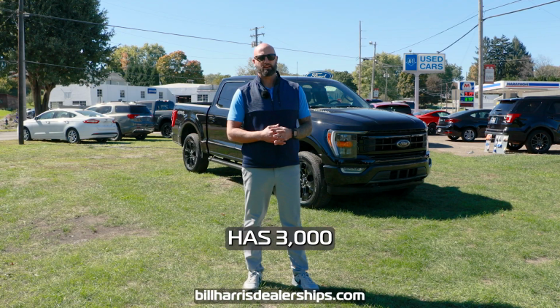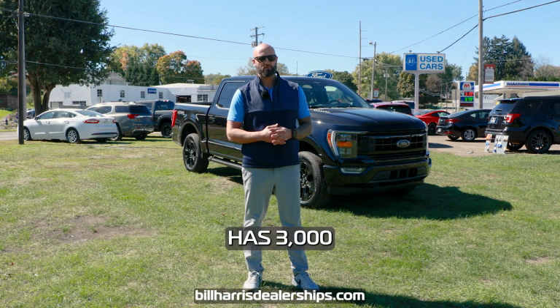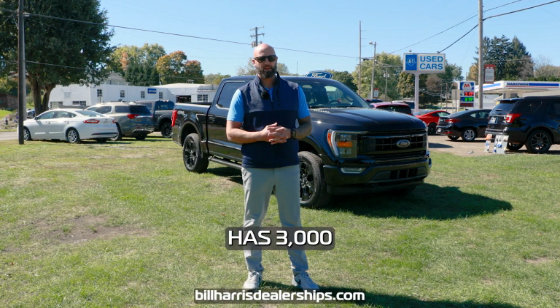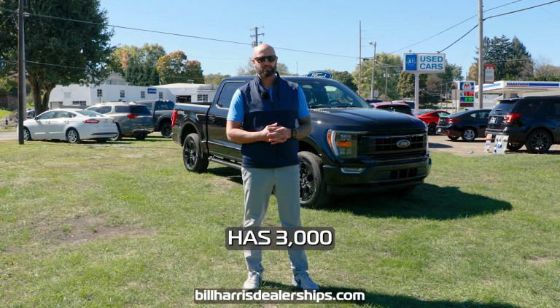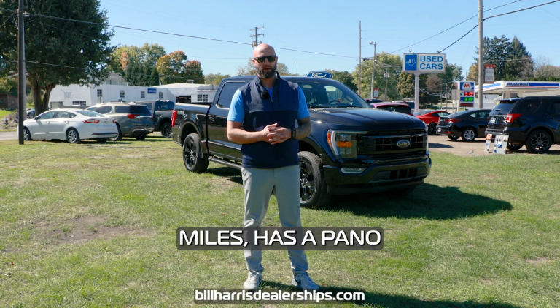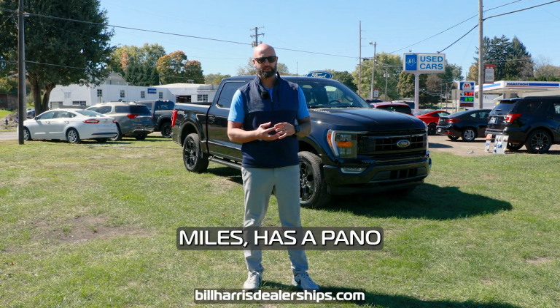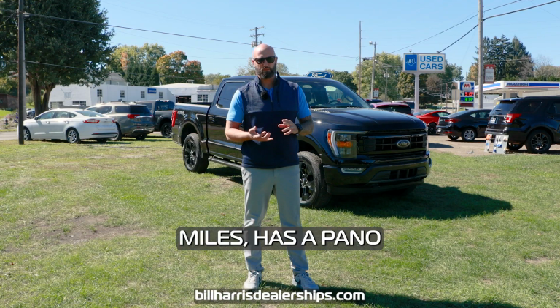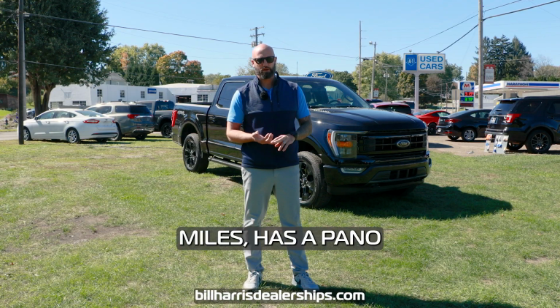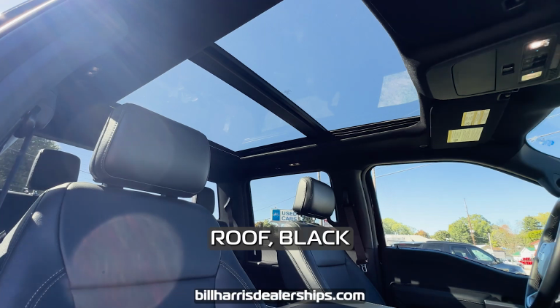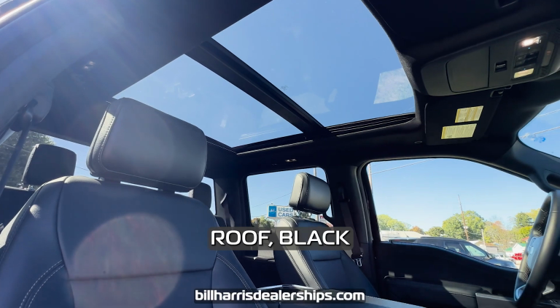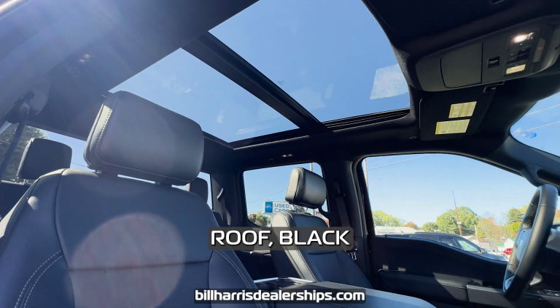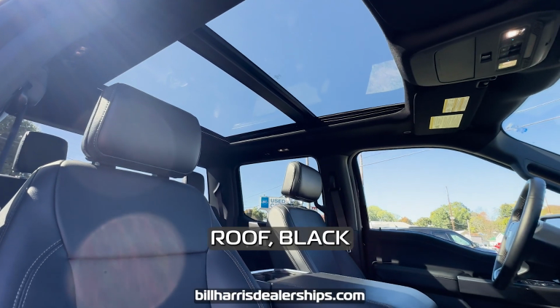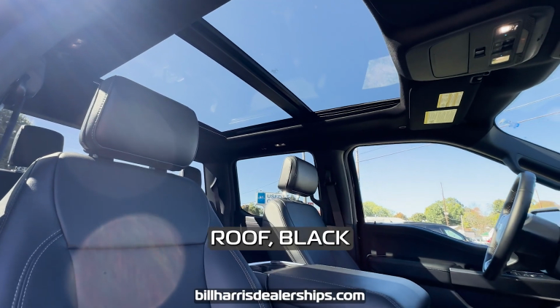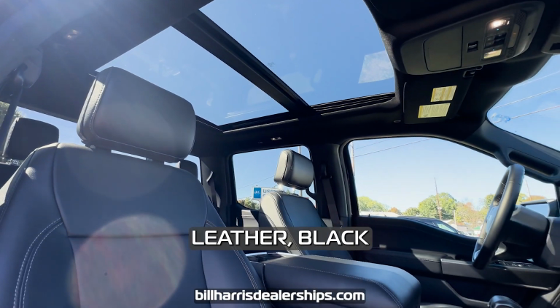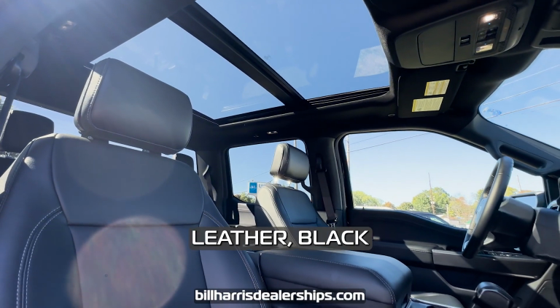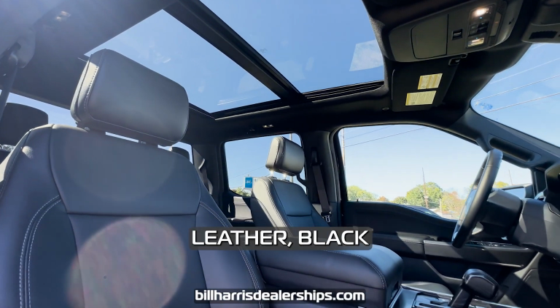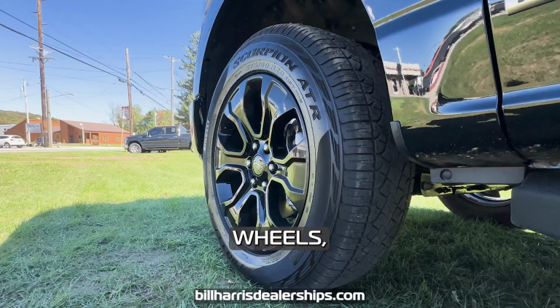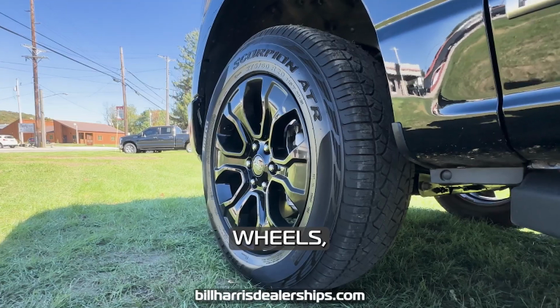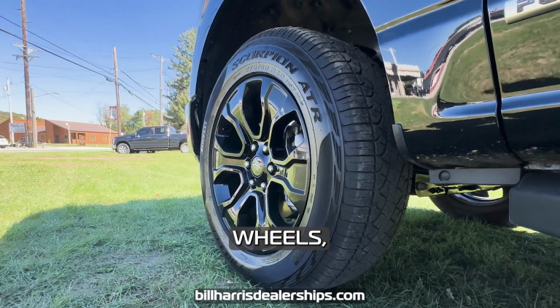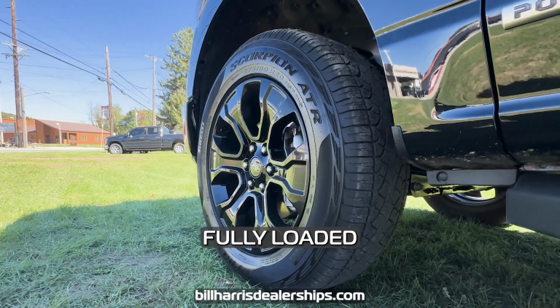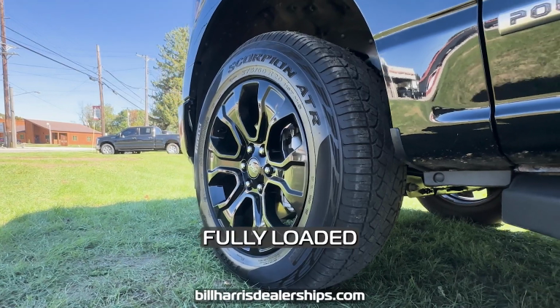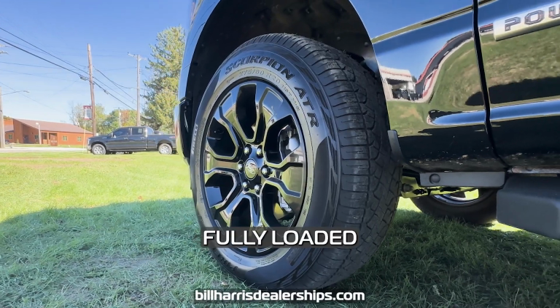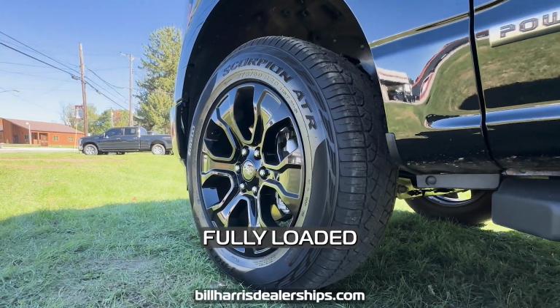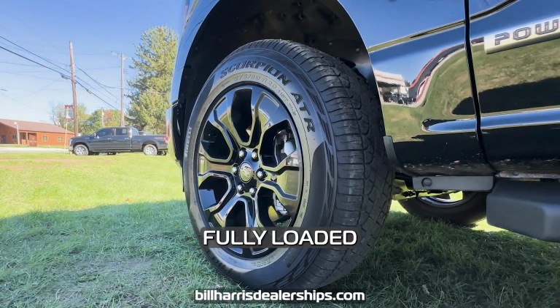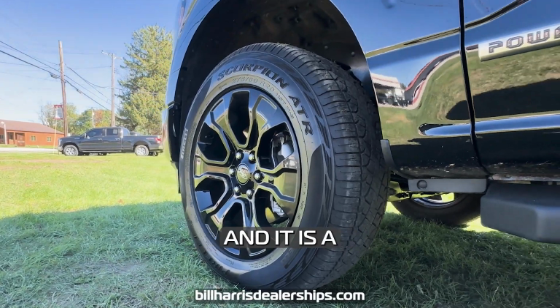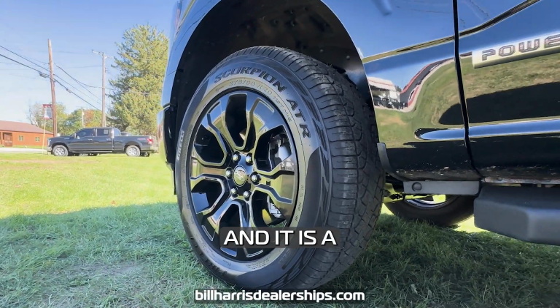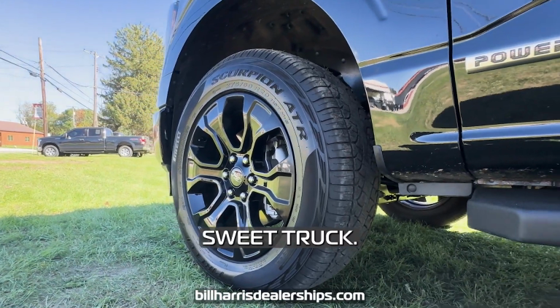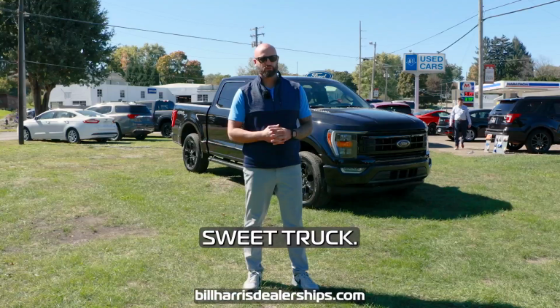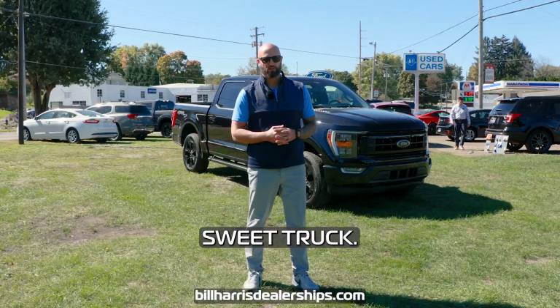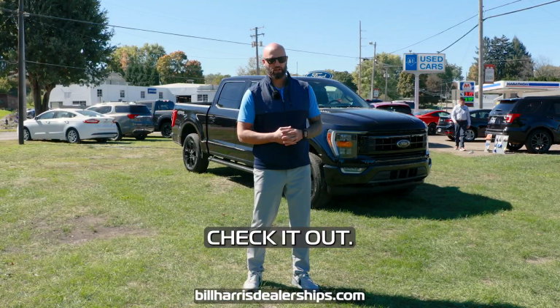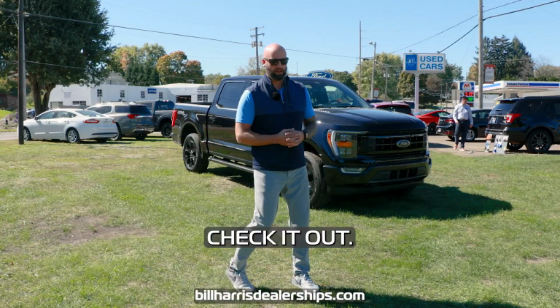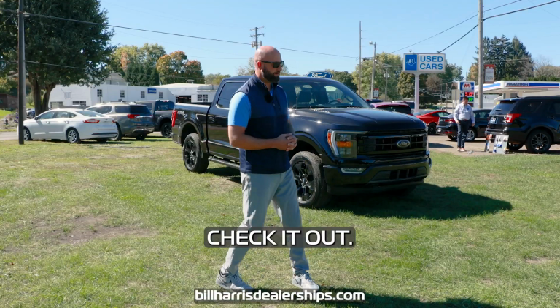It has 3,000 miles, has a panel roof, black leather, black wheels, fully loaded, and it is a sweet truck. Check it out.